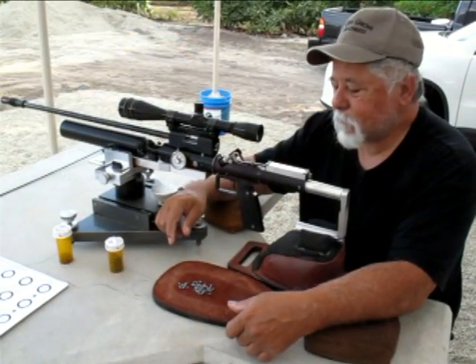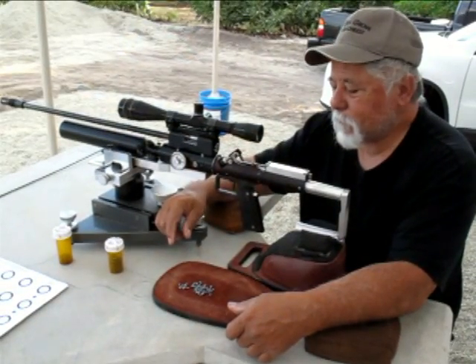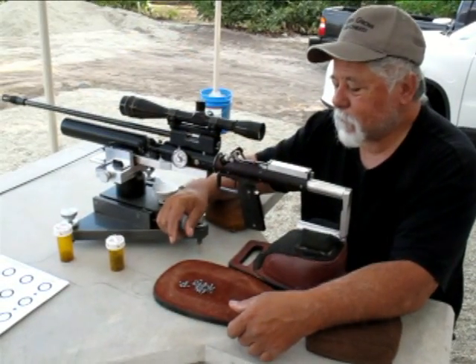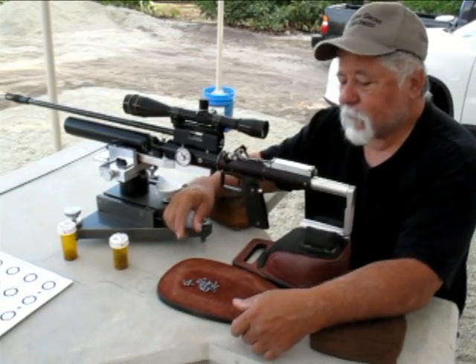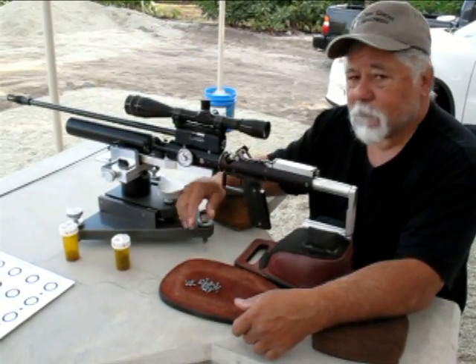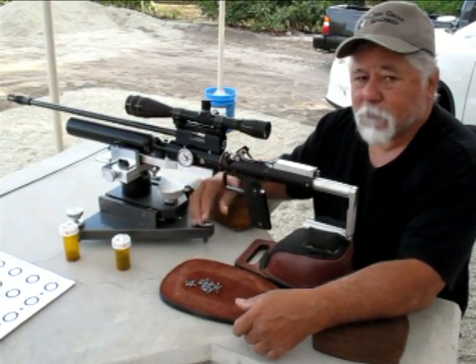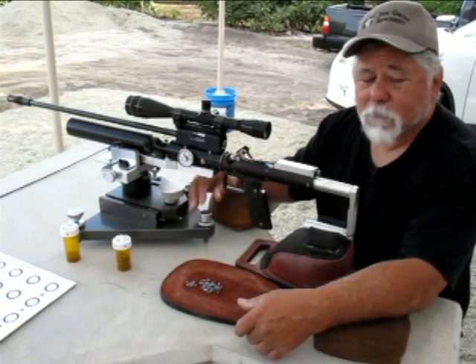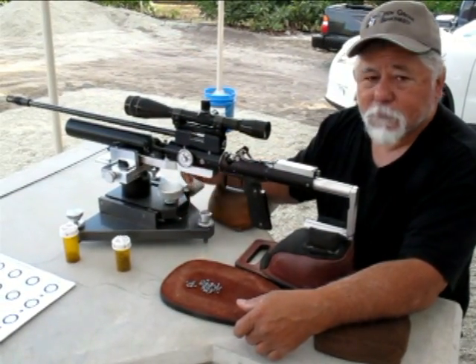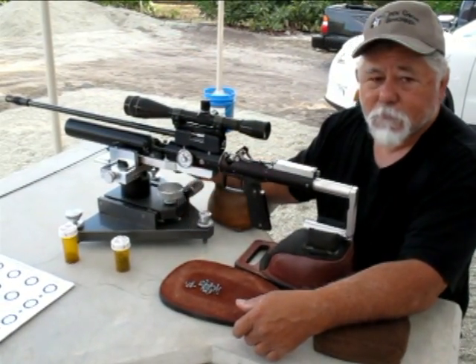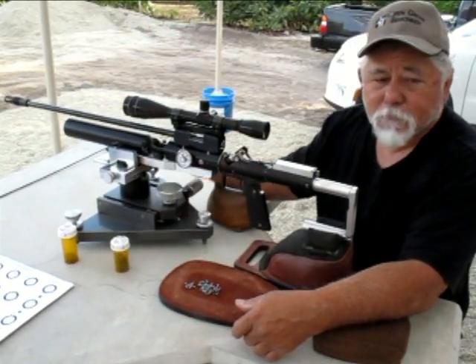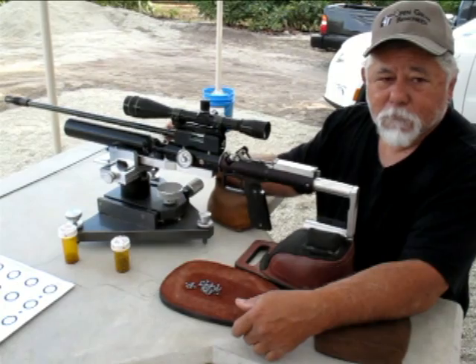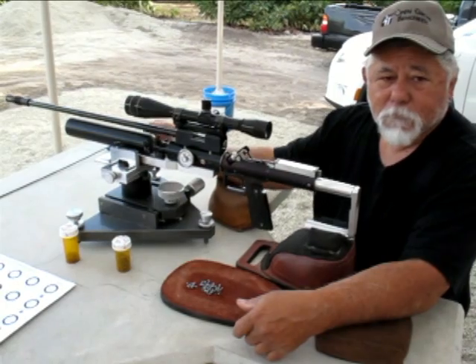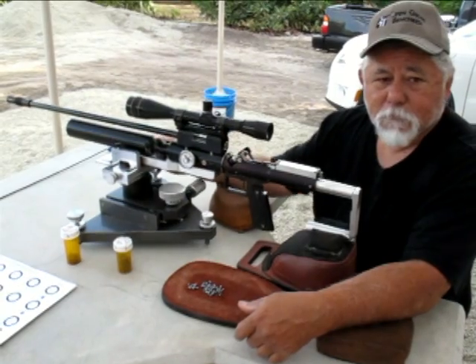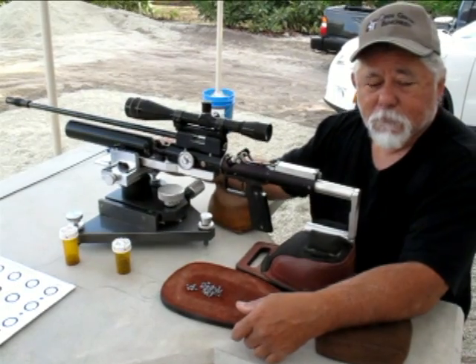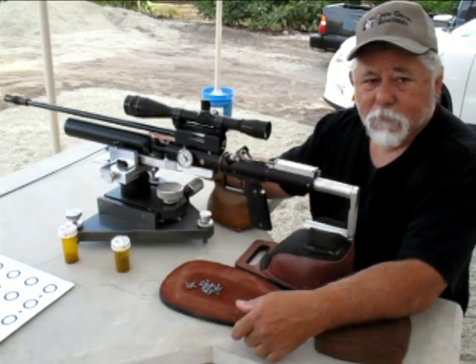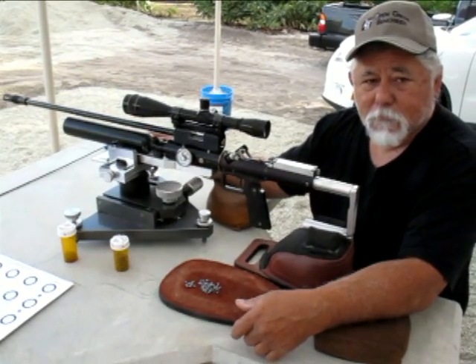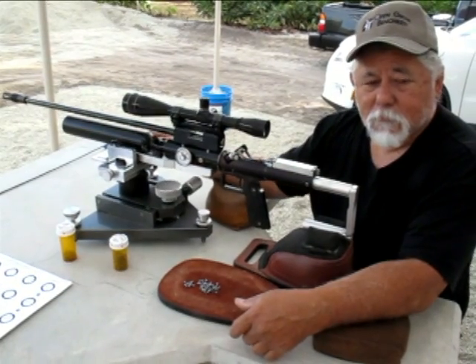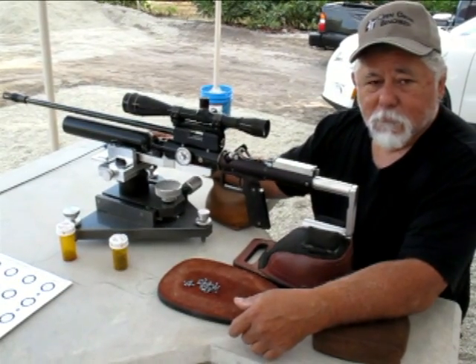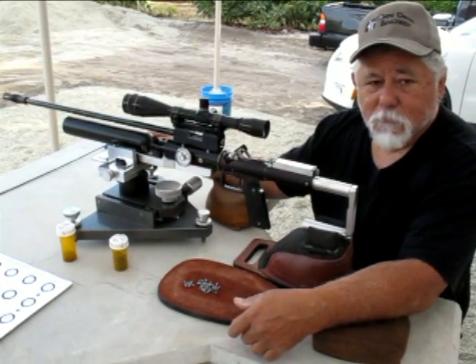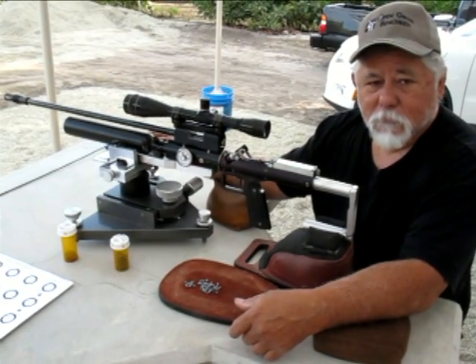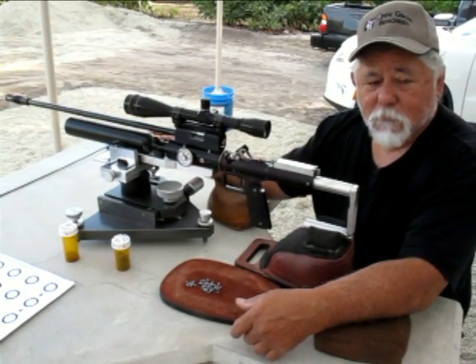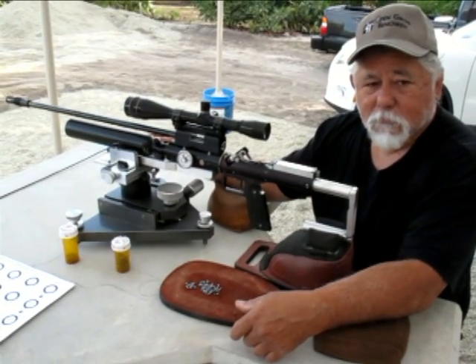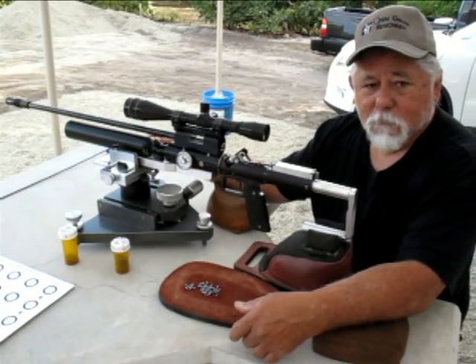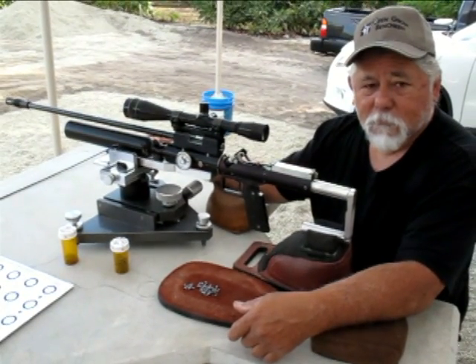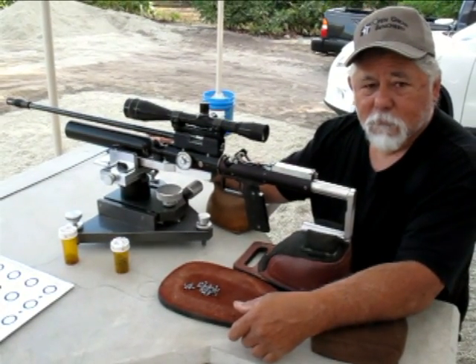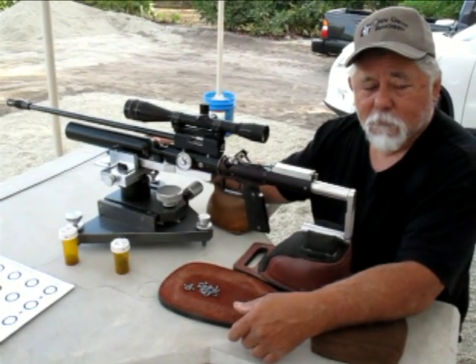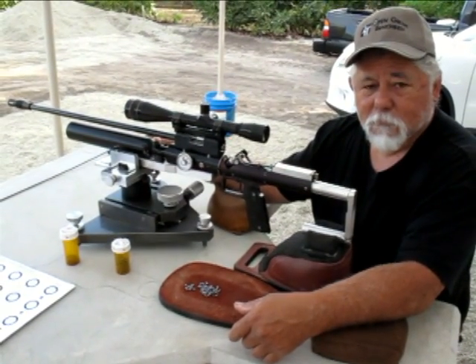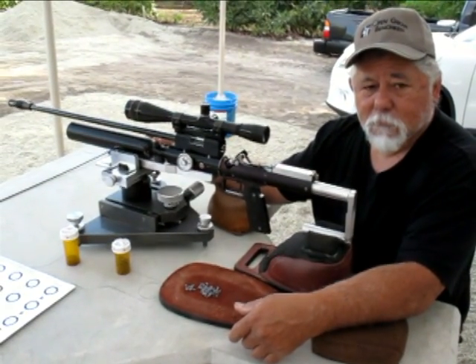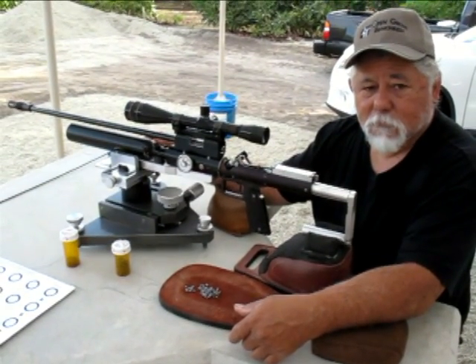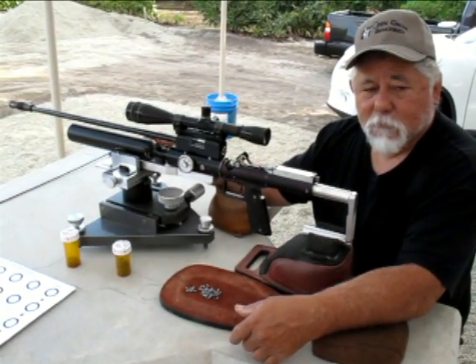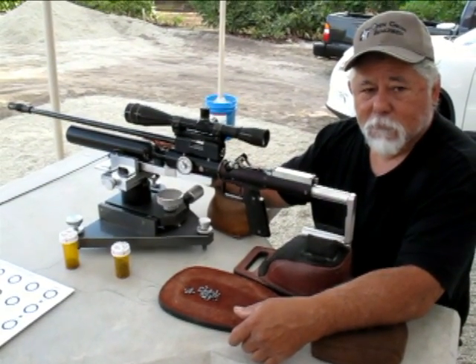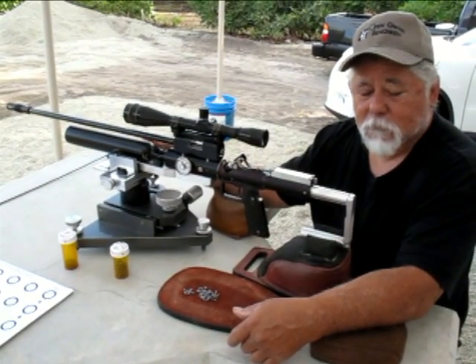Larry, we're here at the Open Grove match. Maybe you can tell us a little bit about your air rifle and the pellets you're shooting.